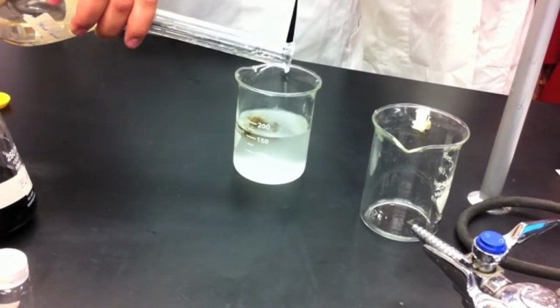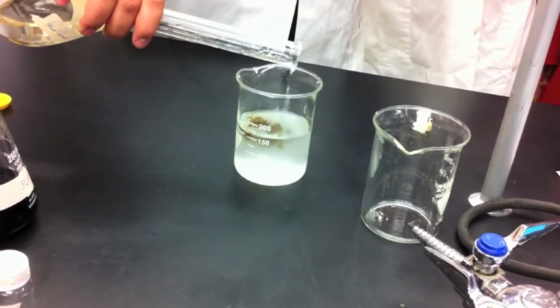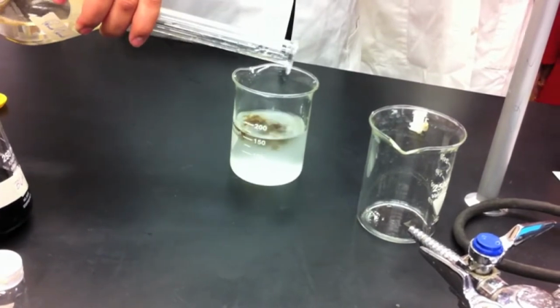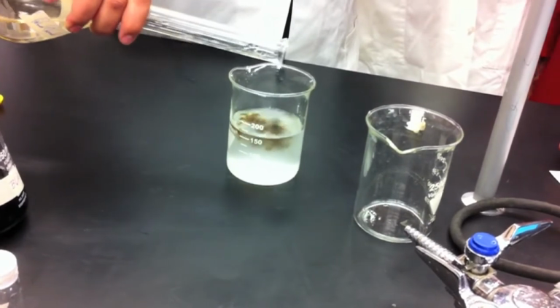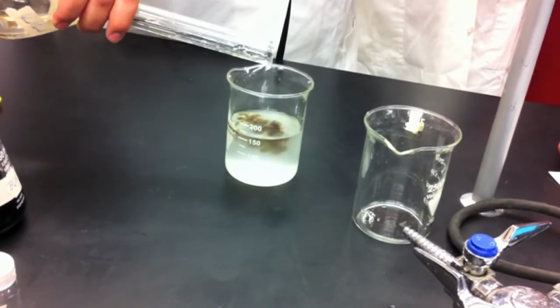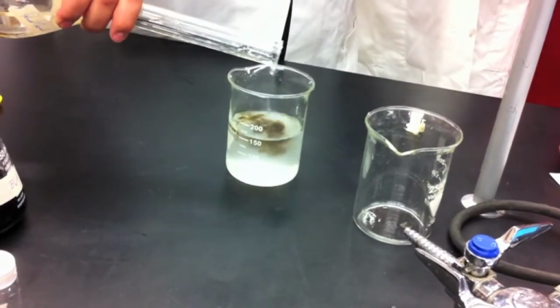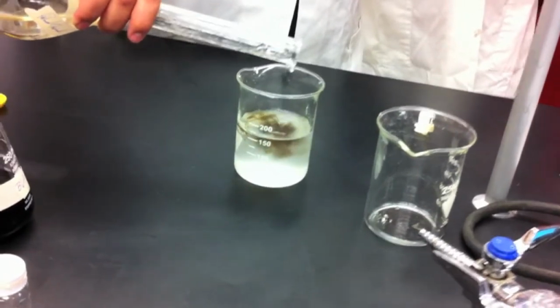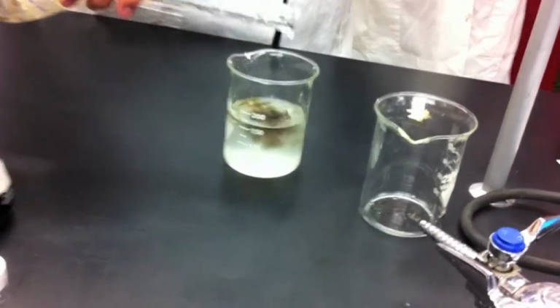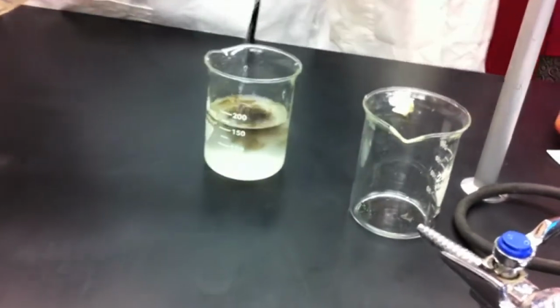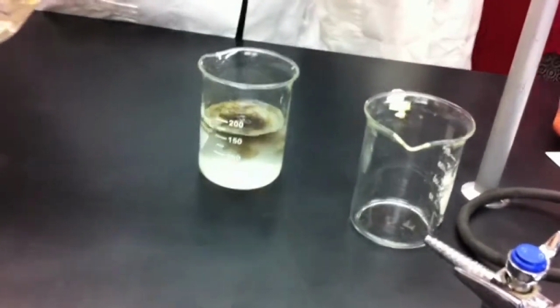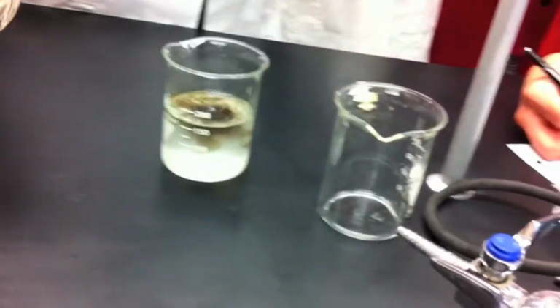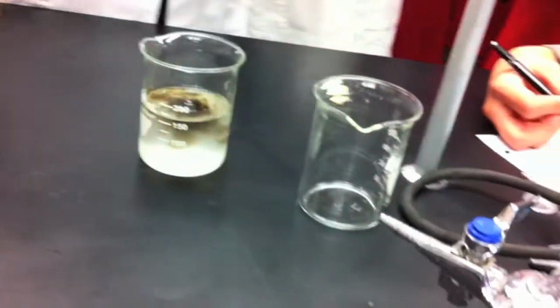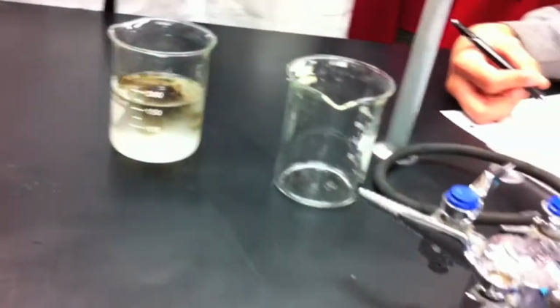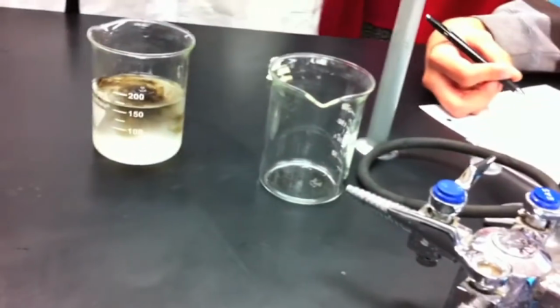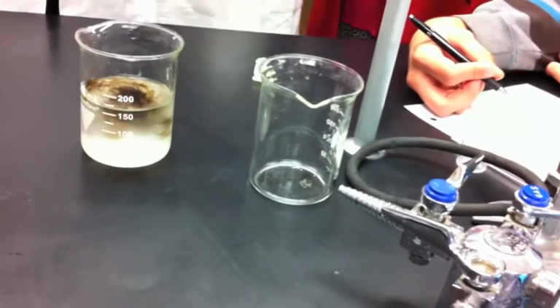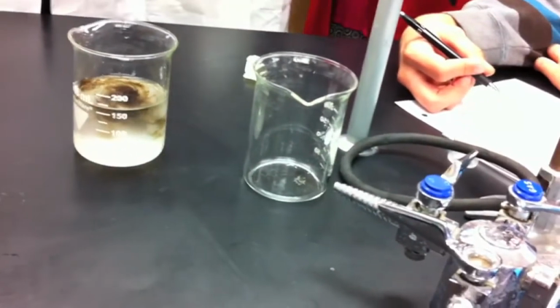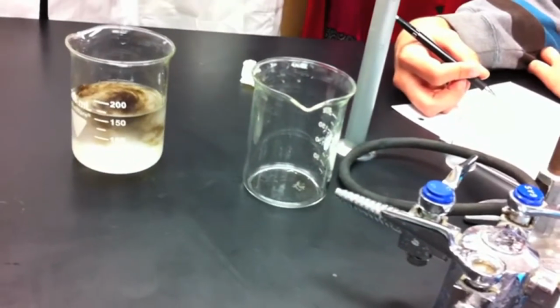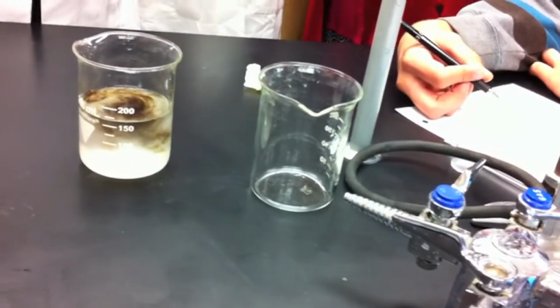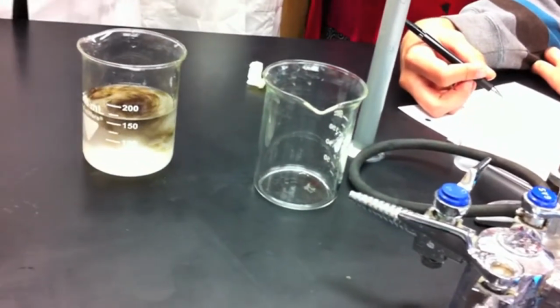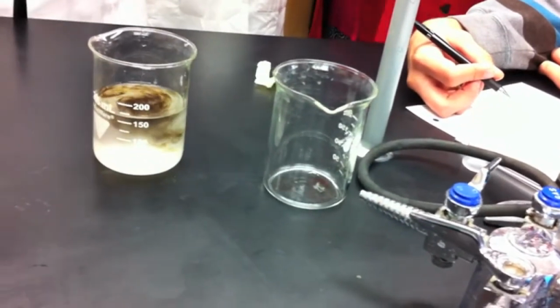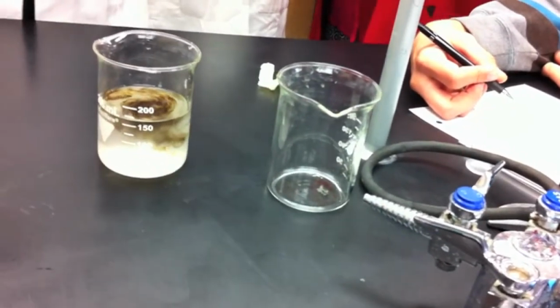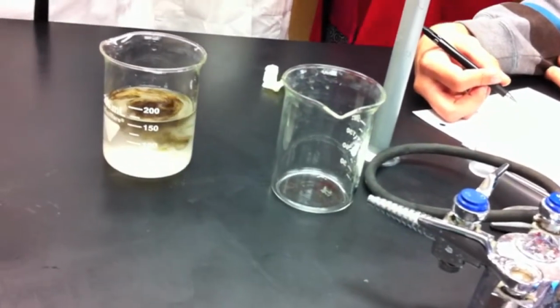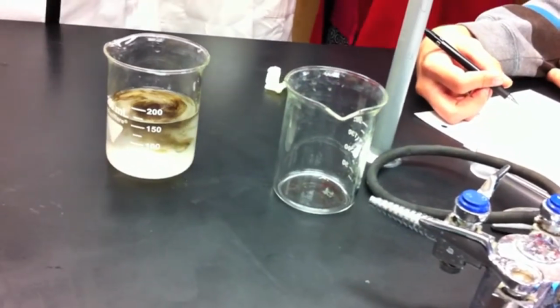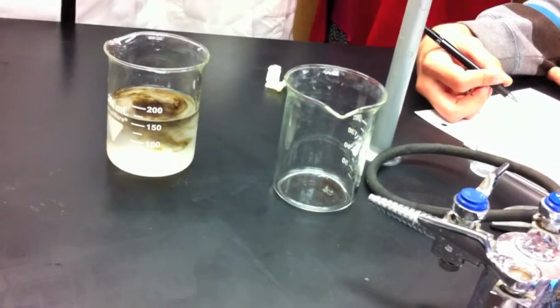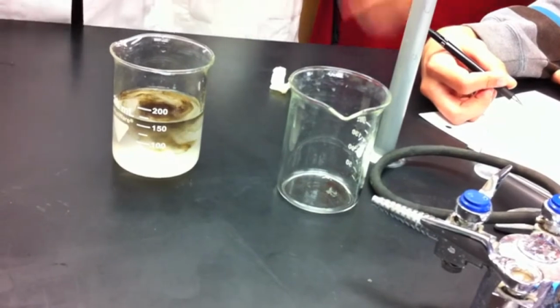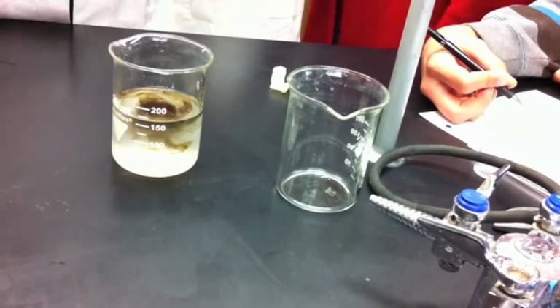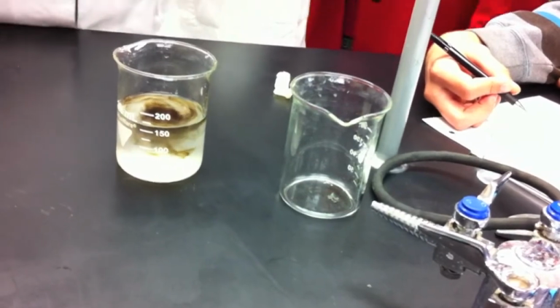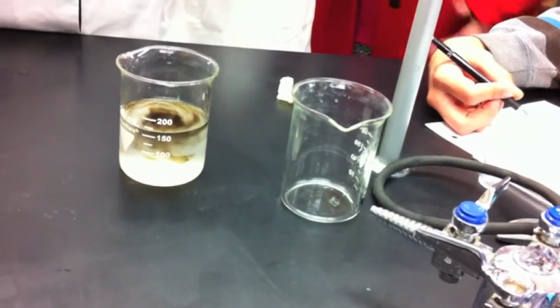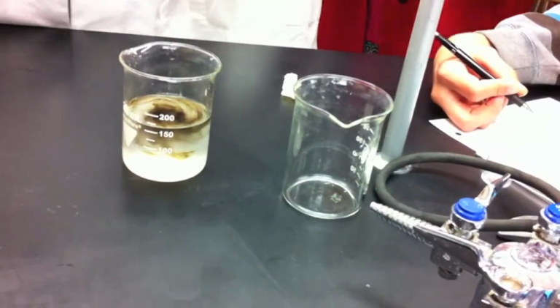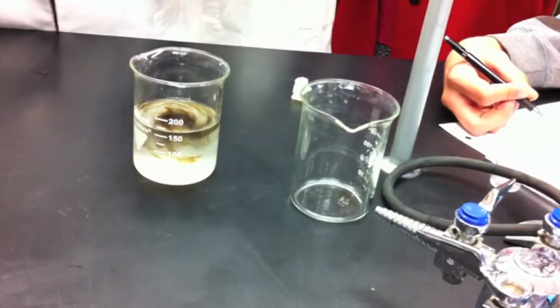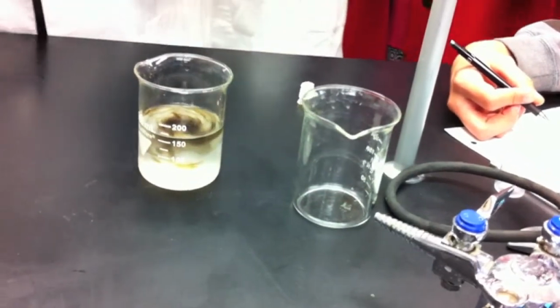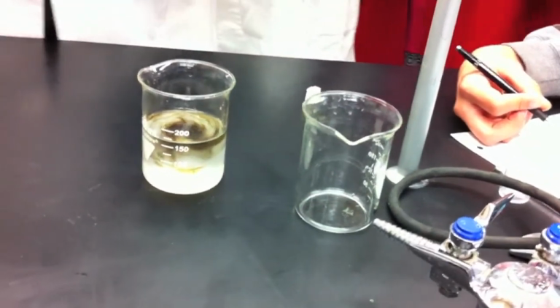What do you think is happening? The reaction is finished when it turns black. What do you think is happening here? How come it isn't quite like that?